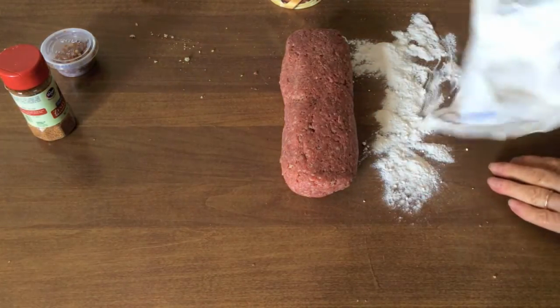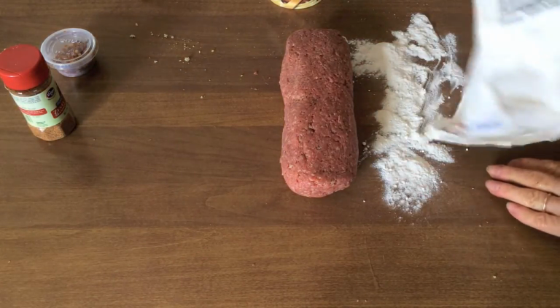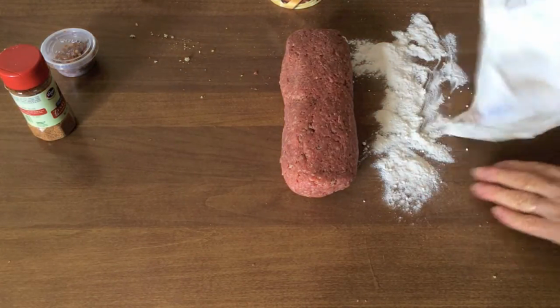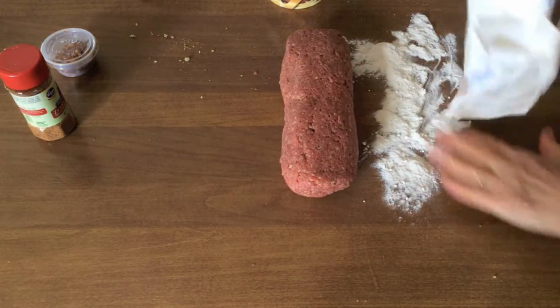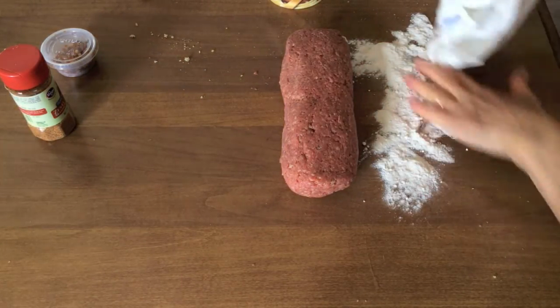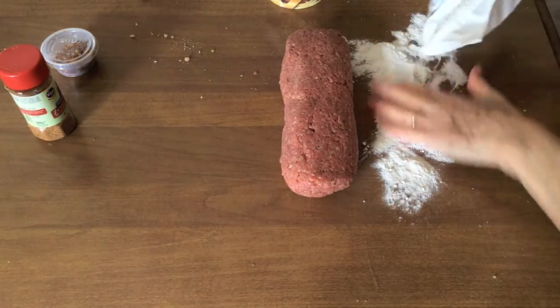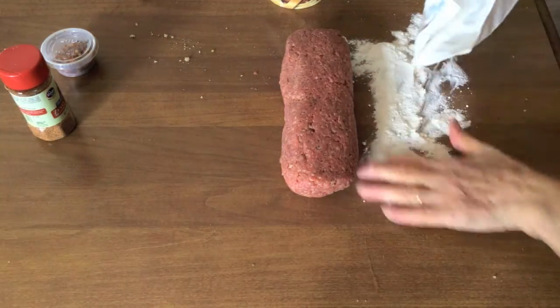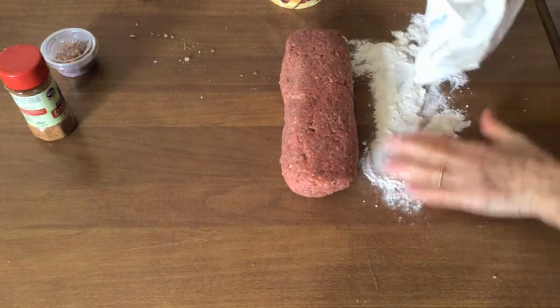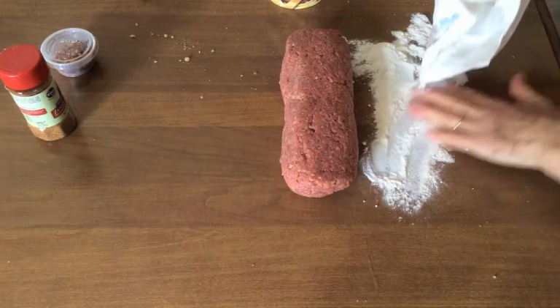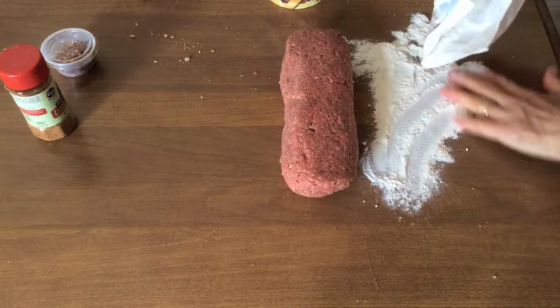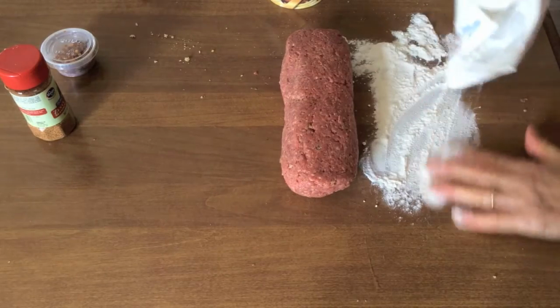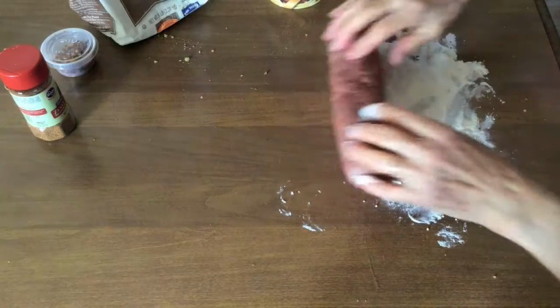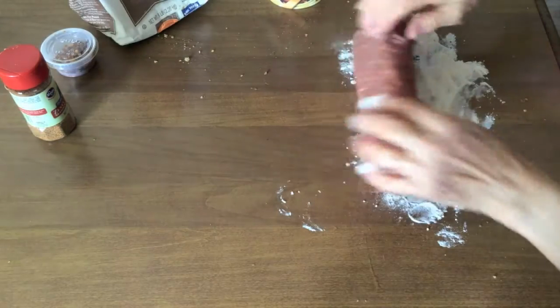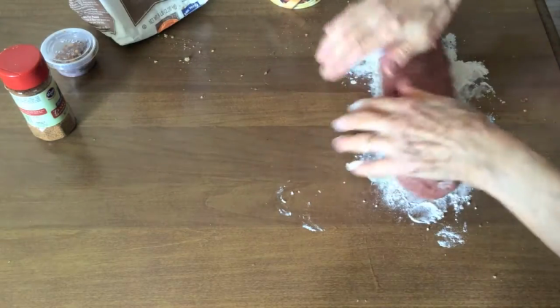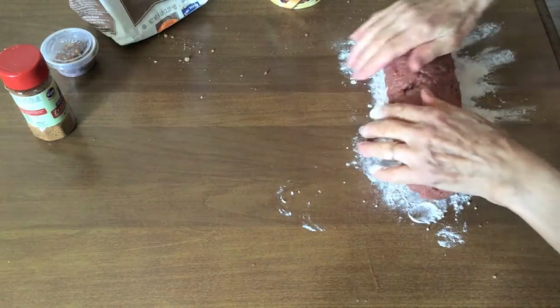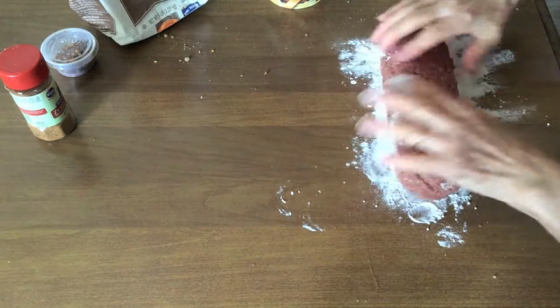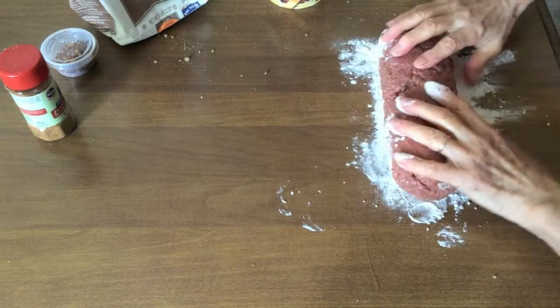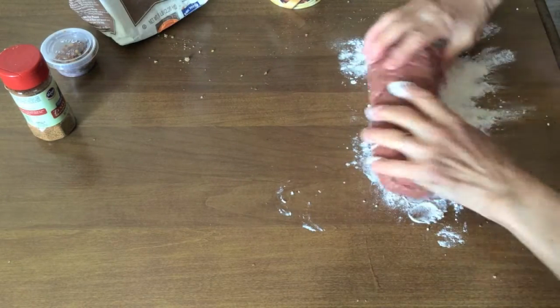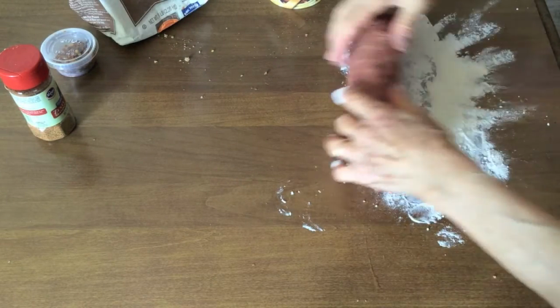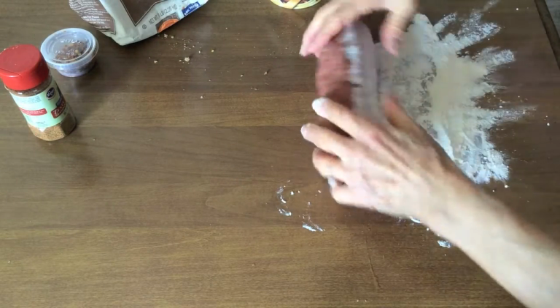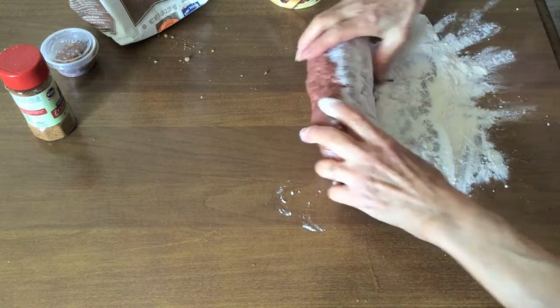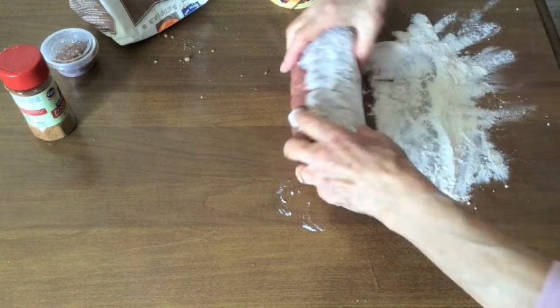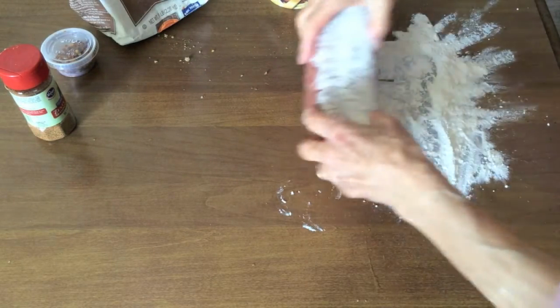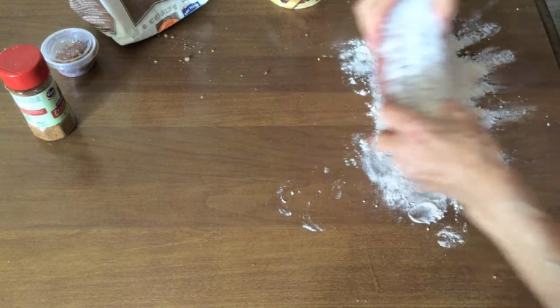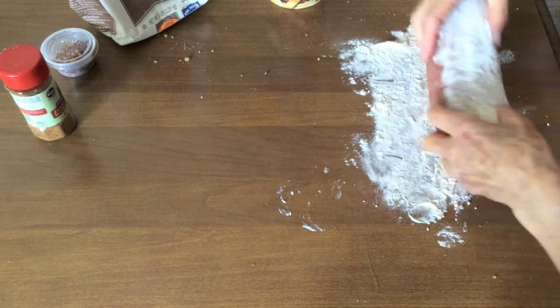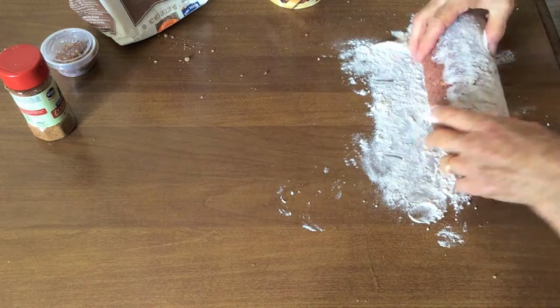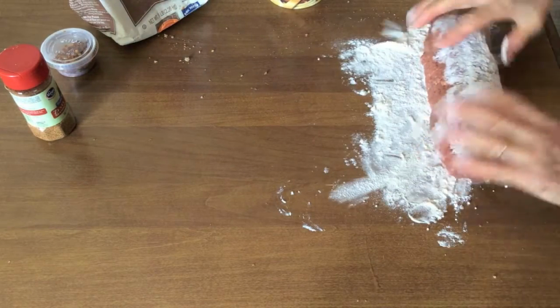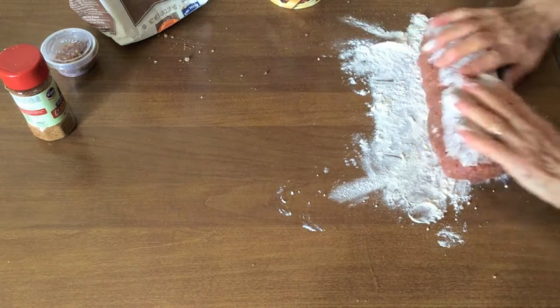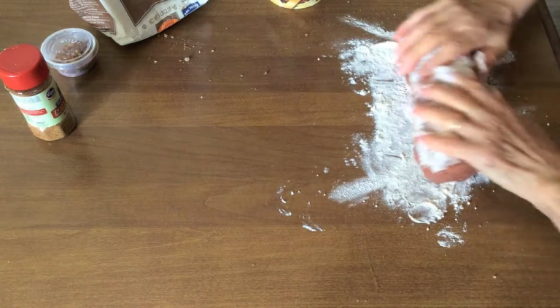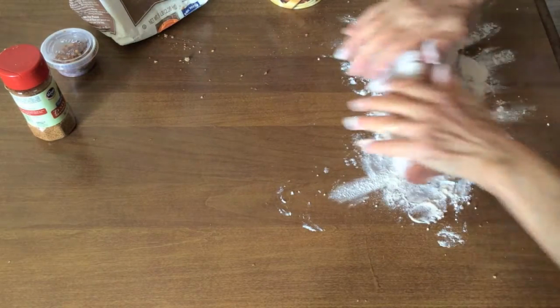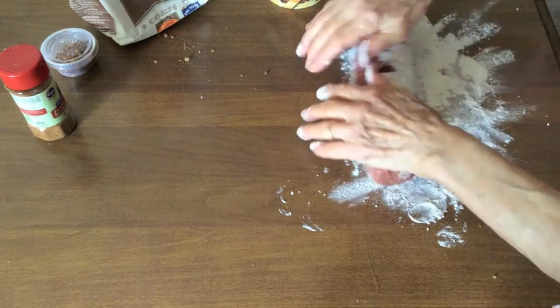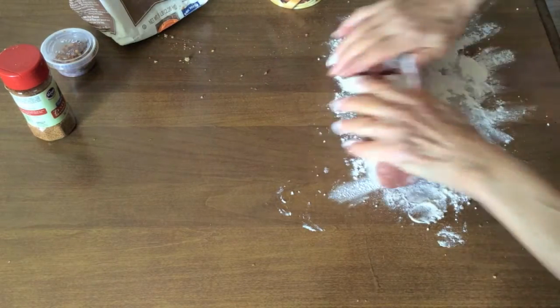Once the meatloaf has your desired shape, roll it in white flour.